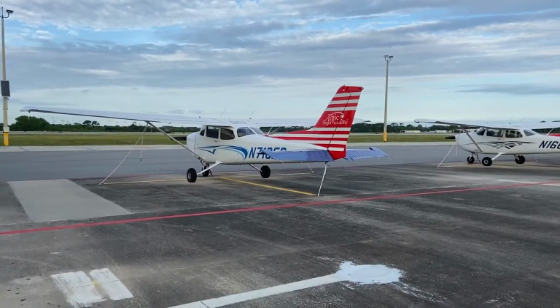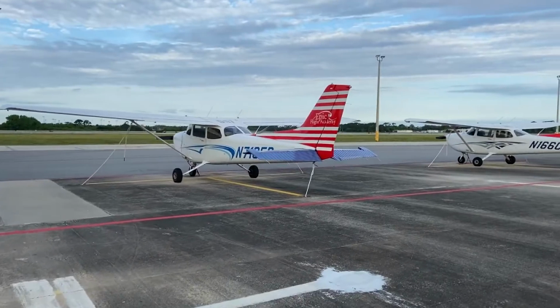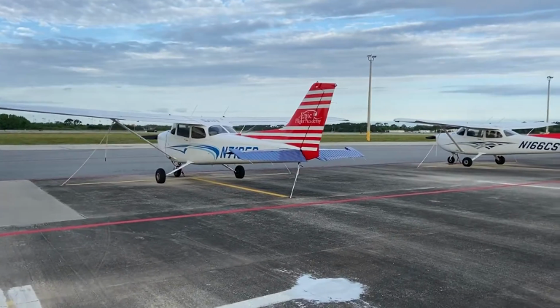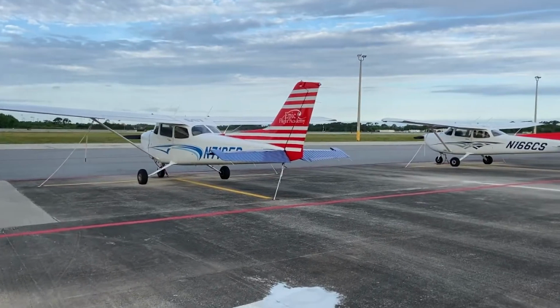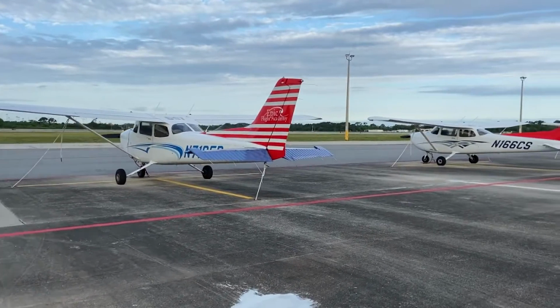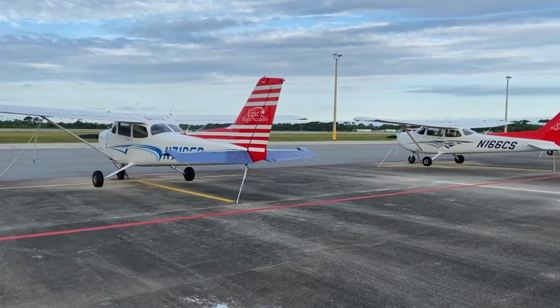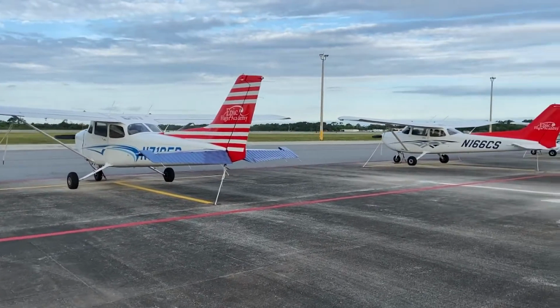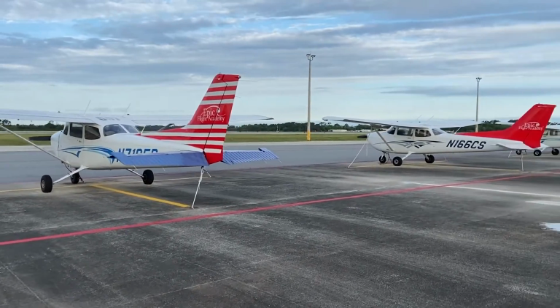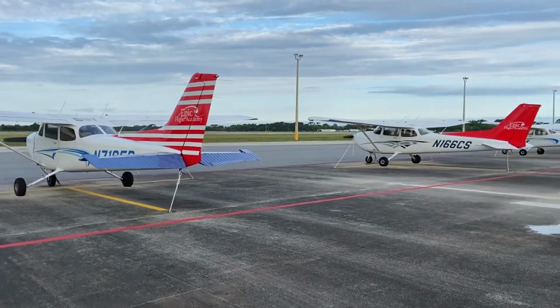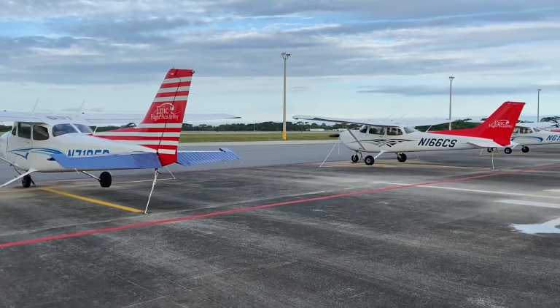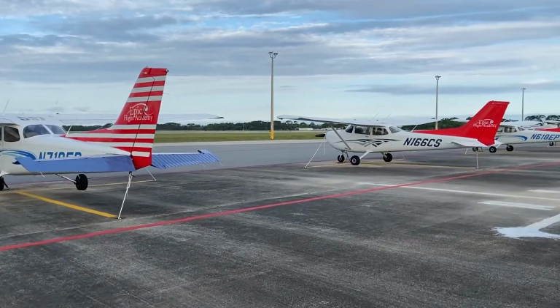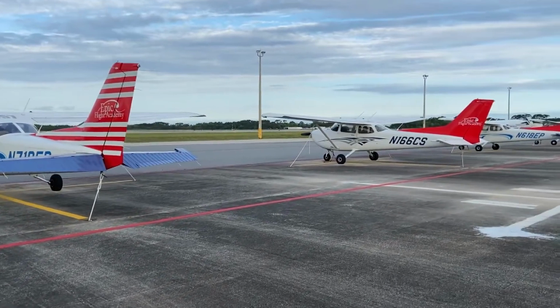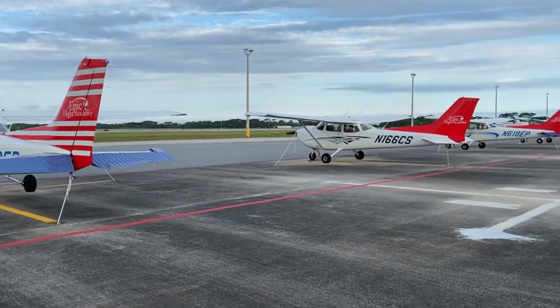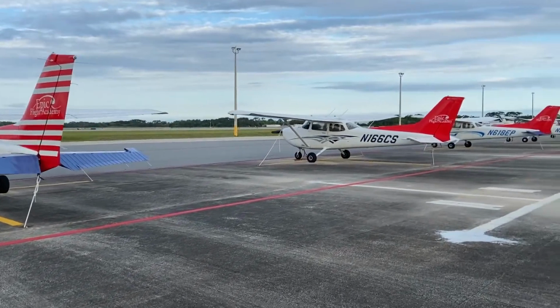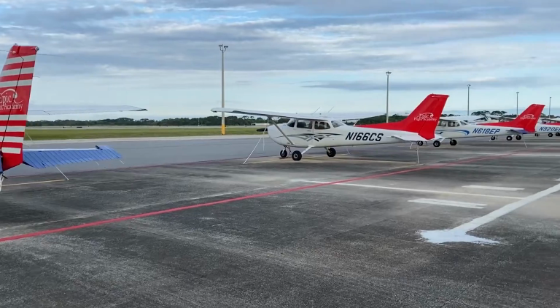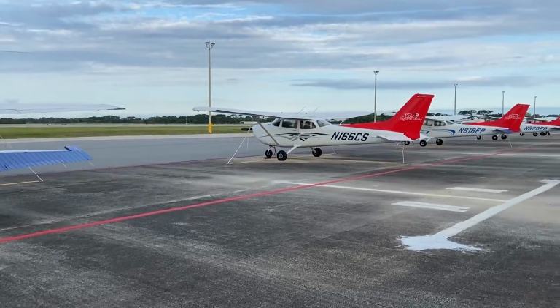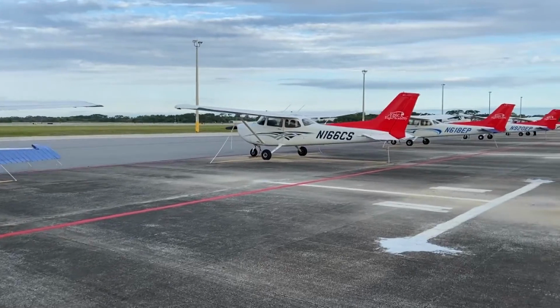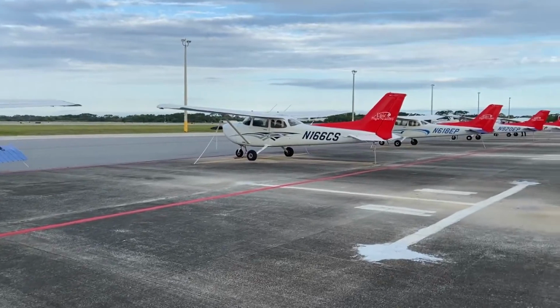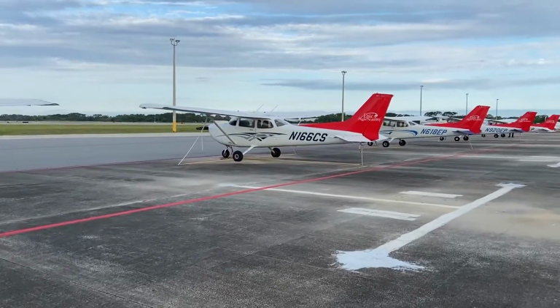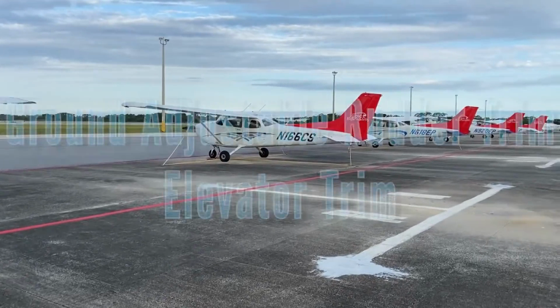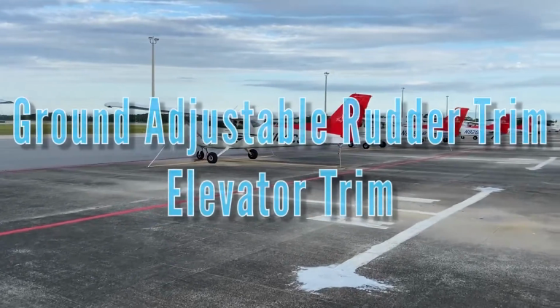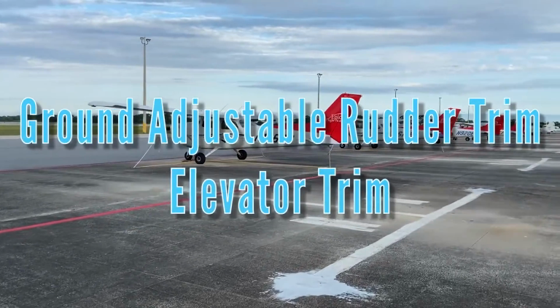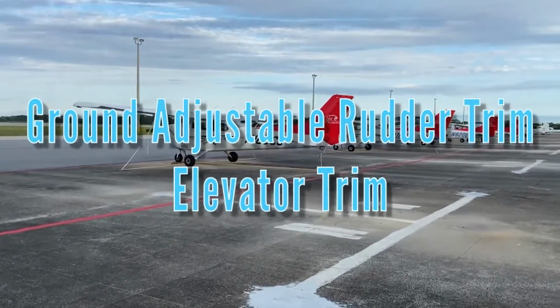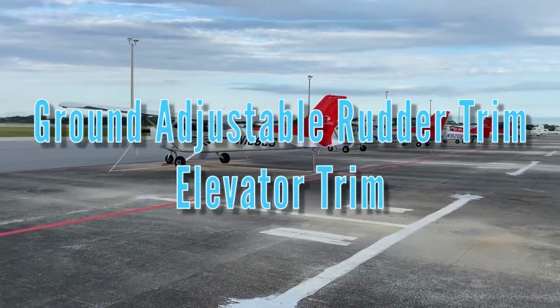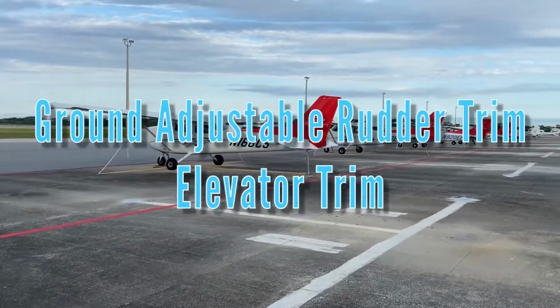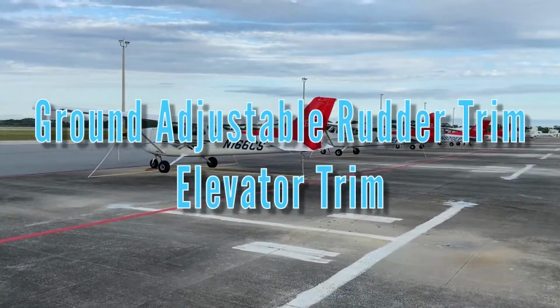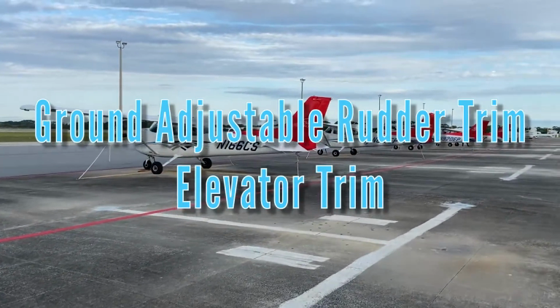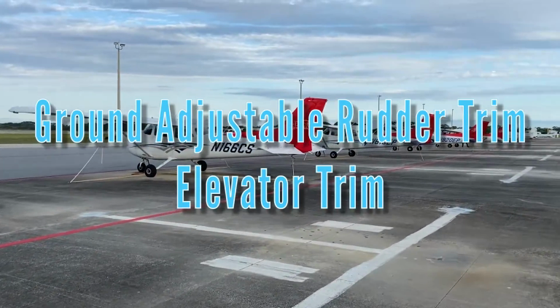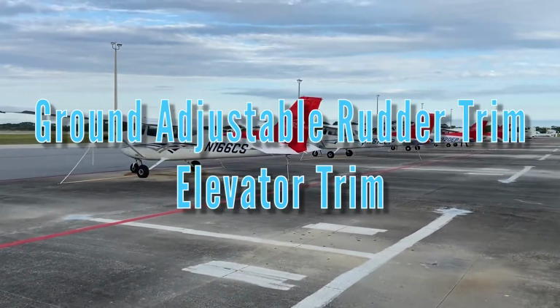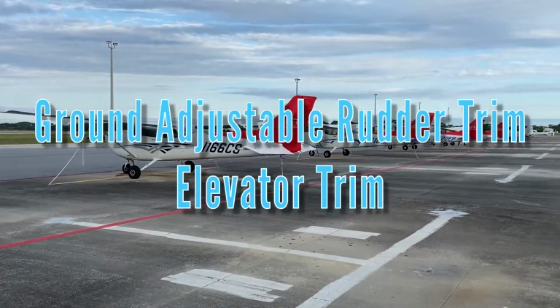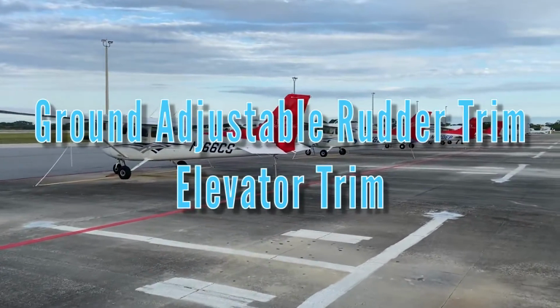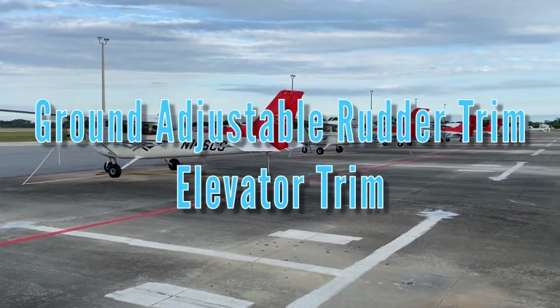Epic Flight Academy's Cessna 172 Skyhawks have two types of trim: ground-adjustable rudder trim and elevator trim.